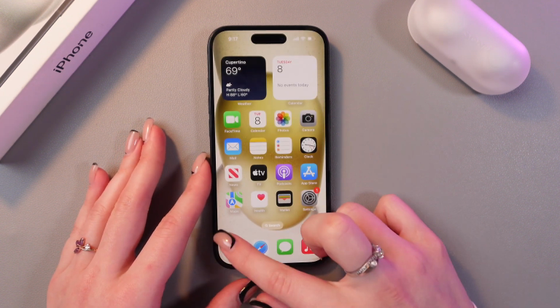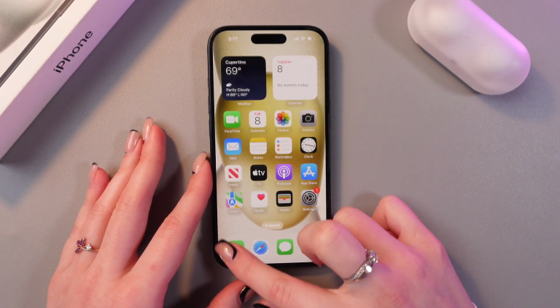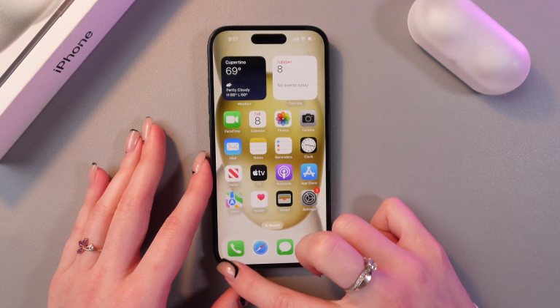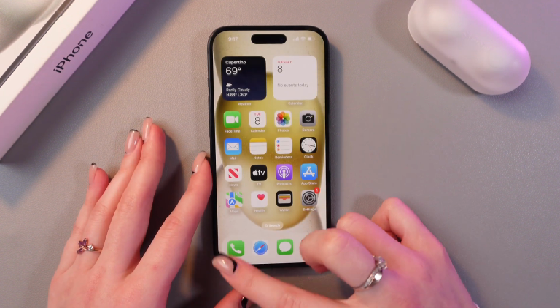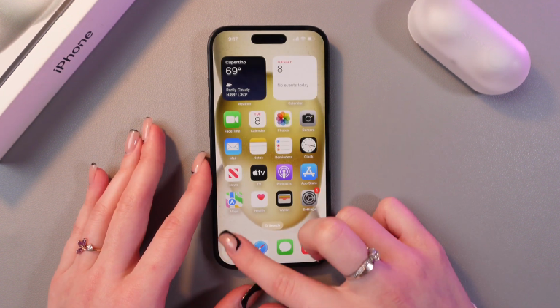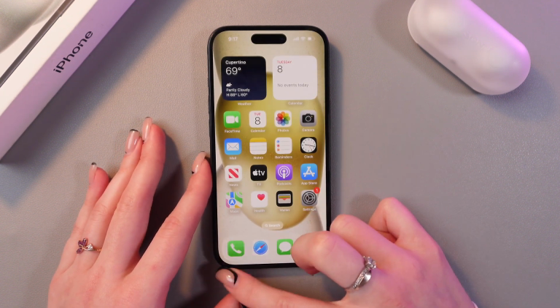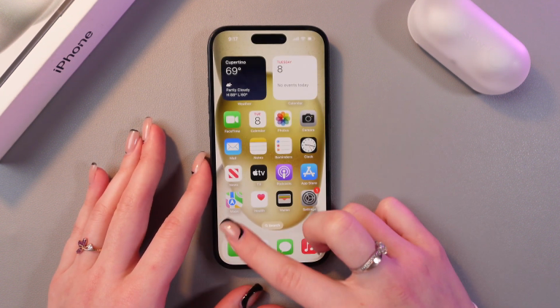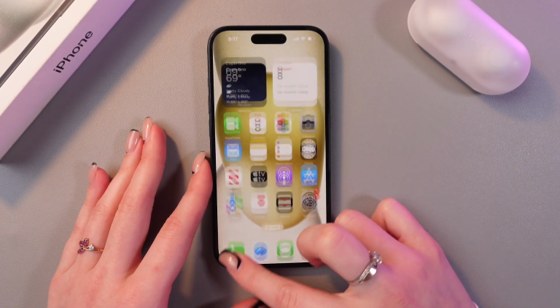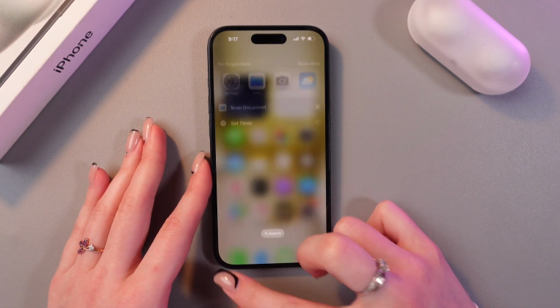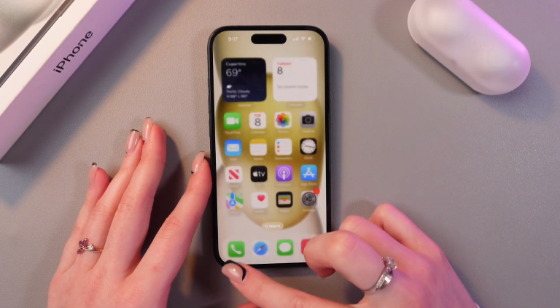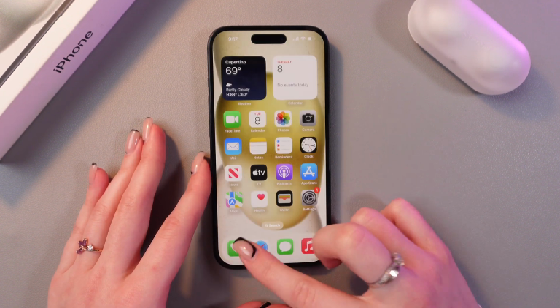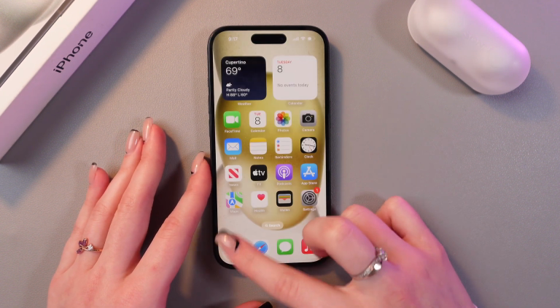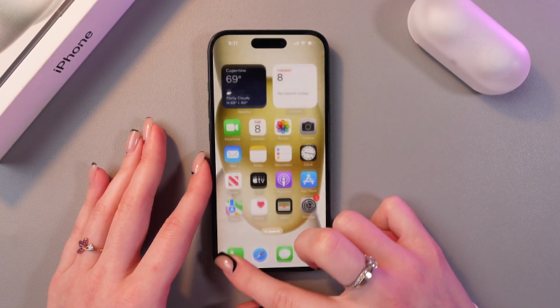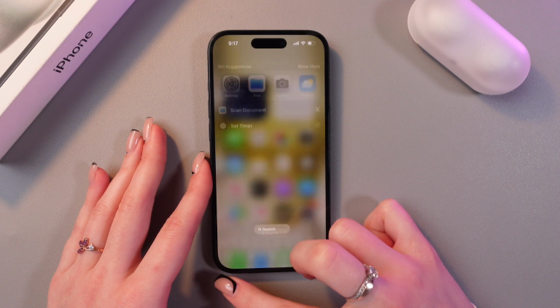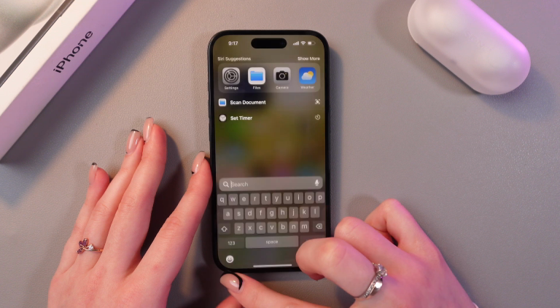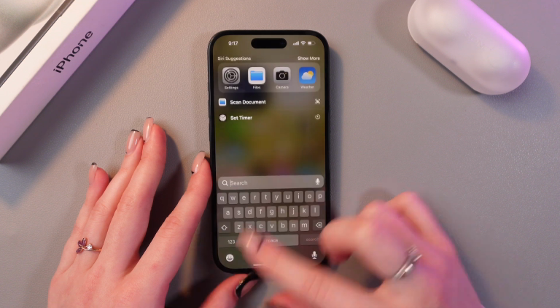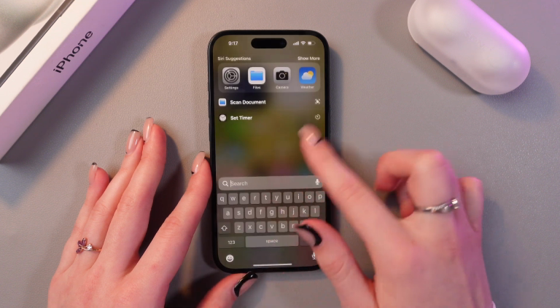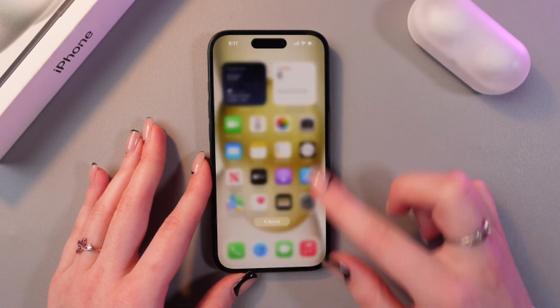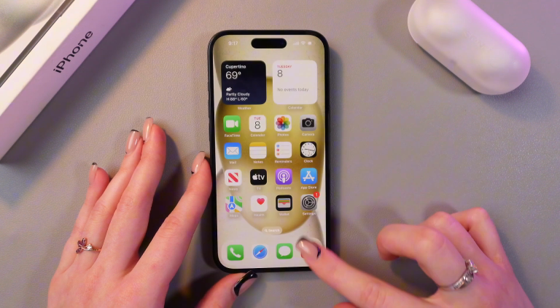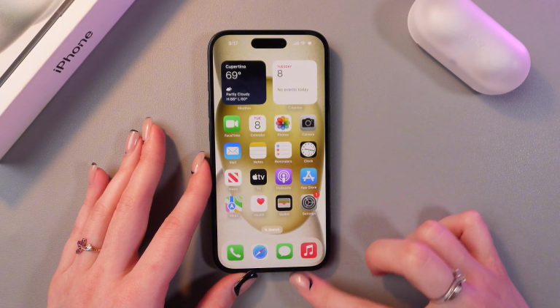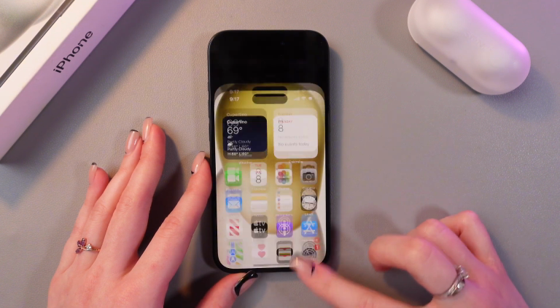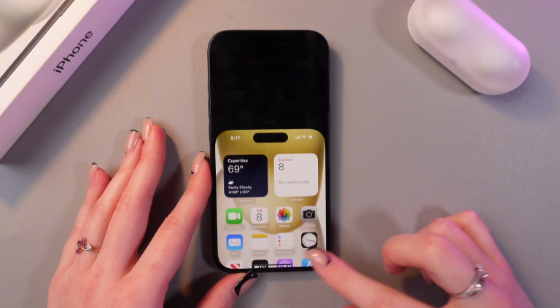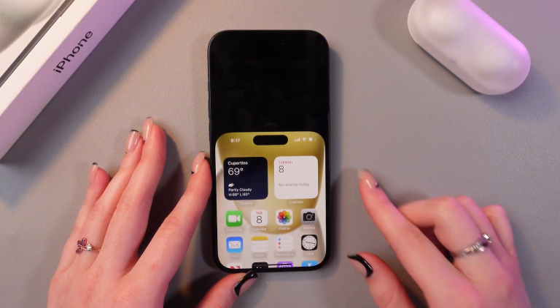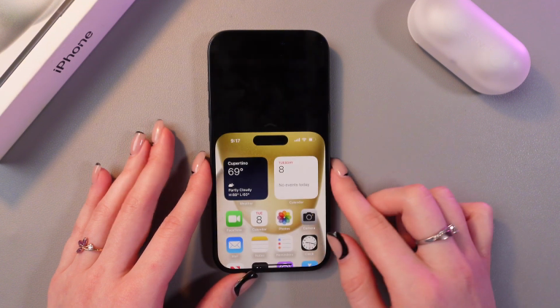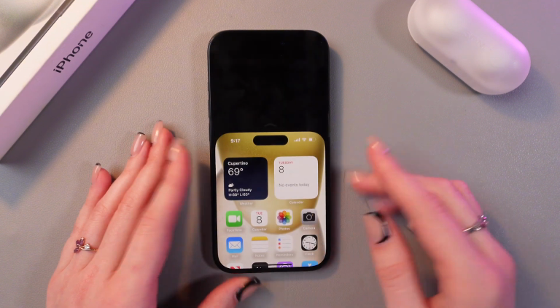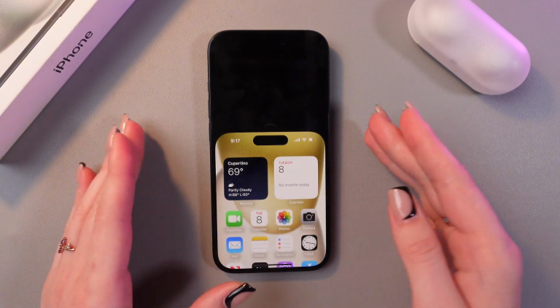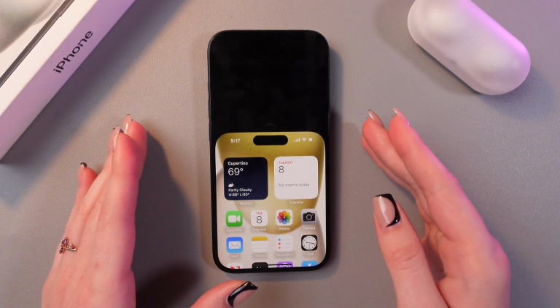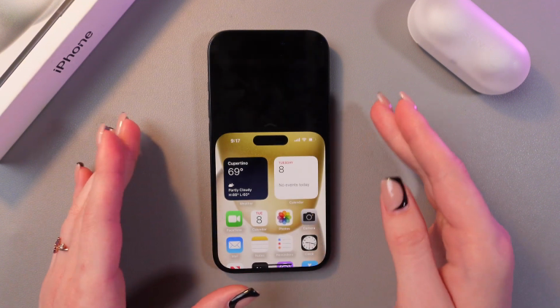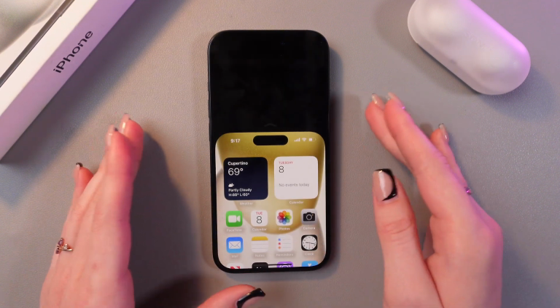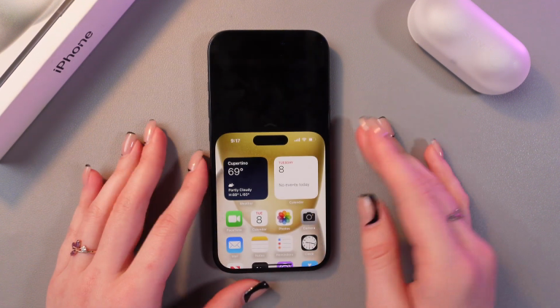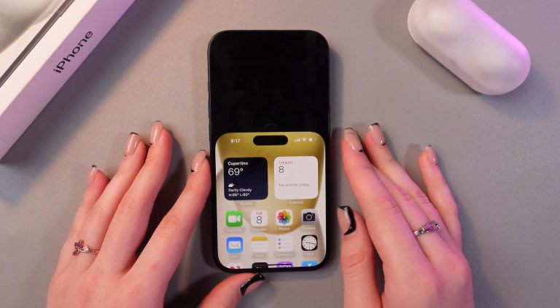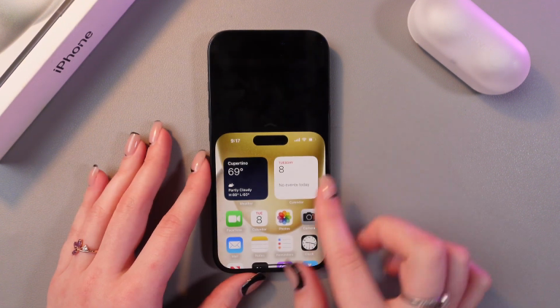So just swipe down like this. And here is one-handed mode.